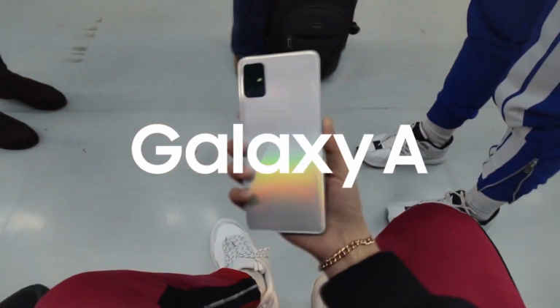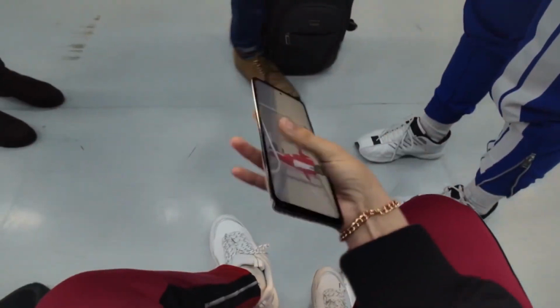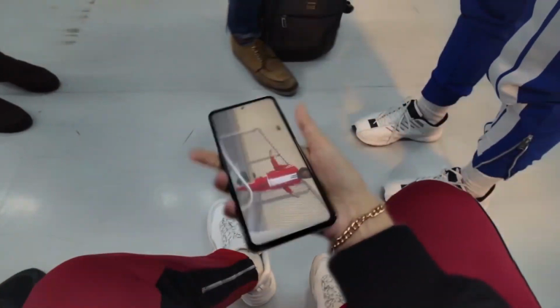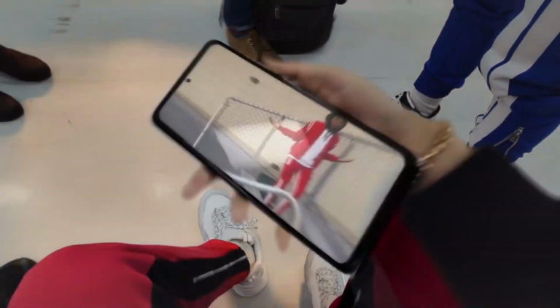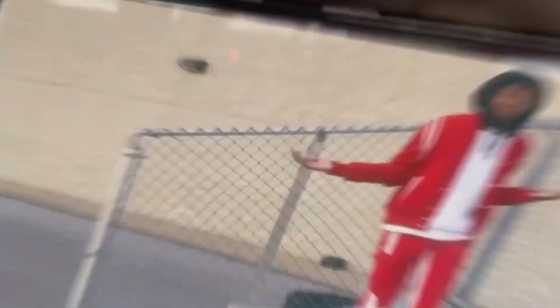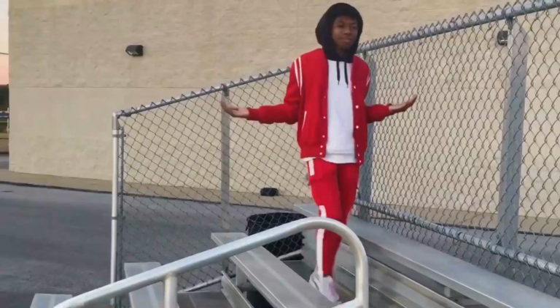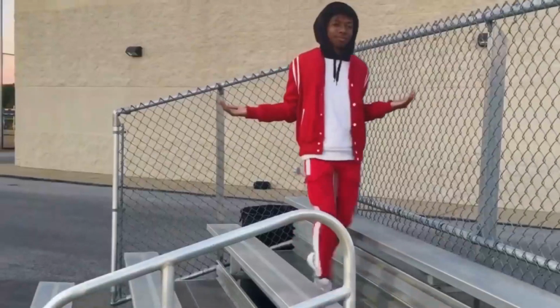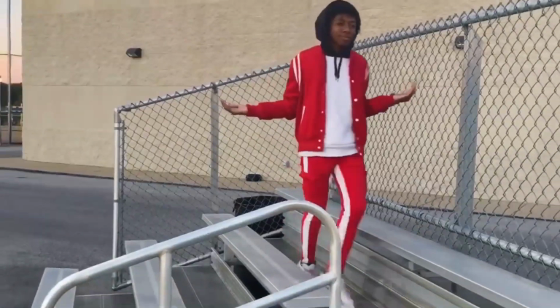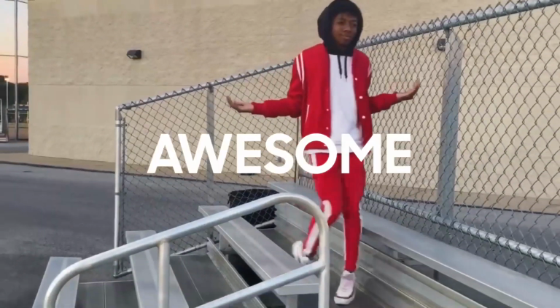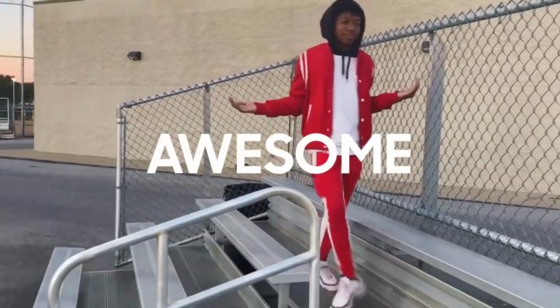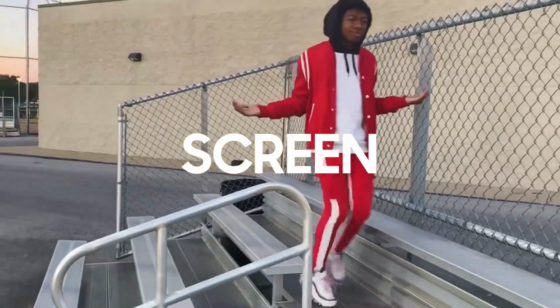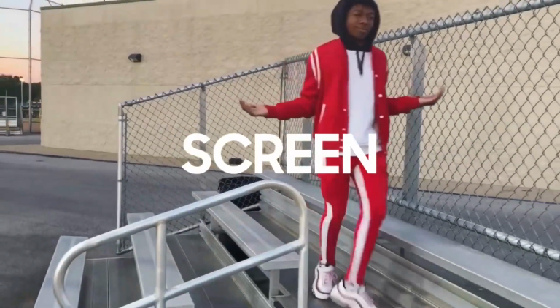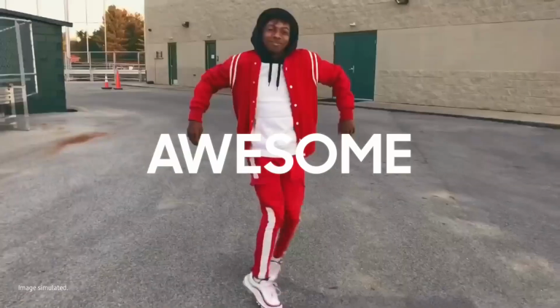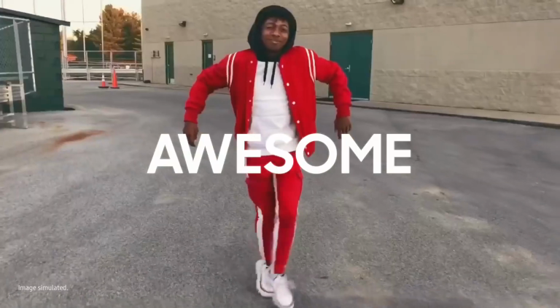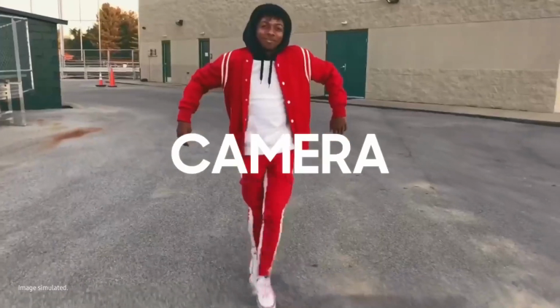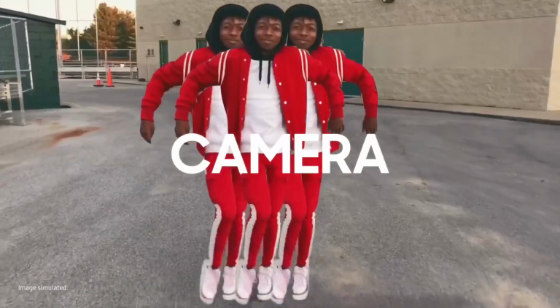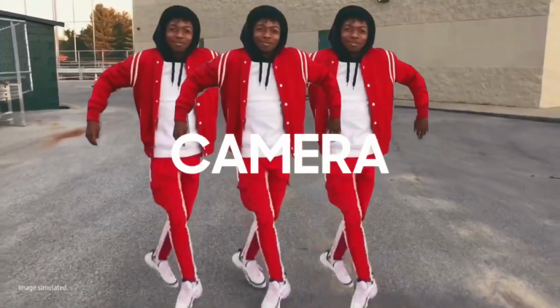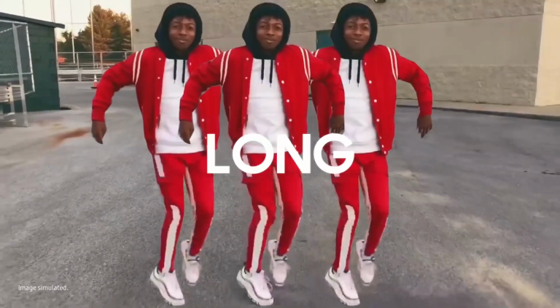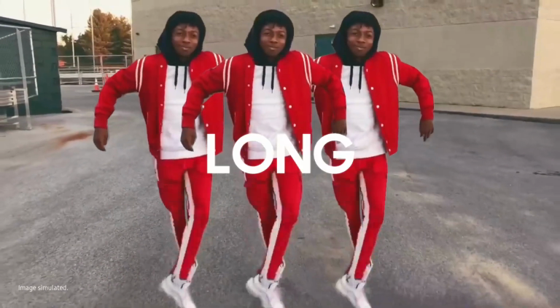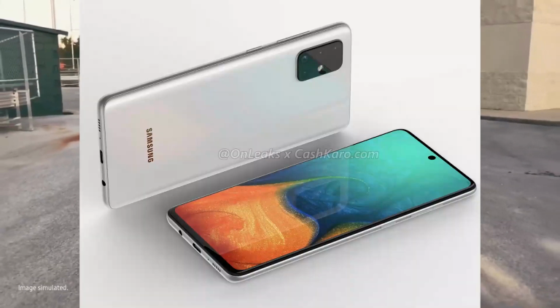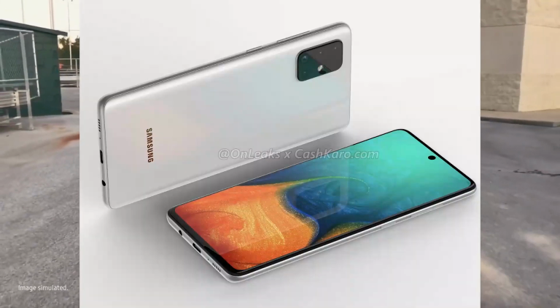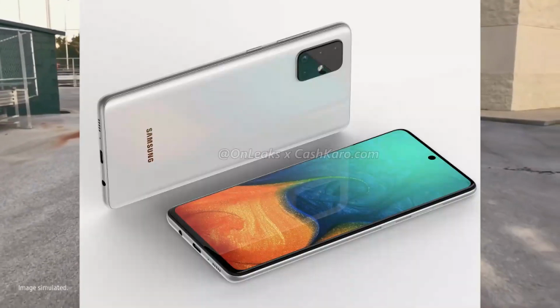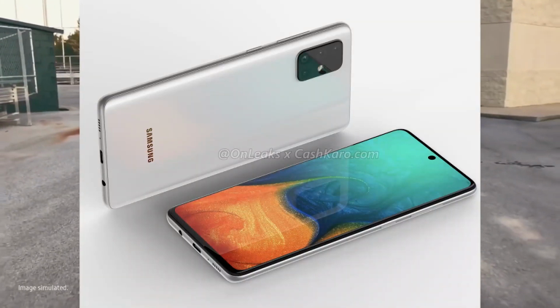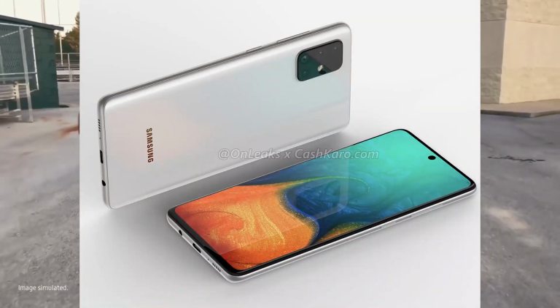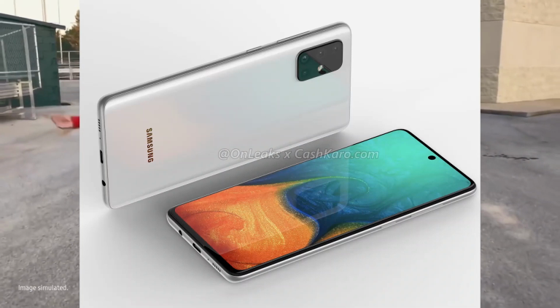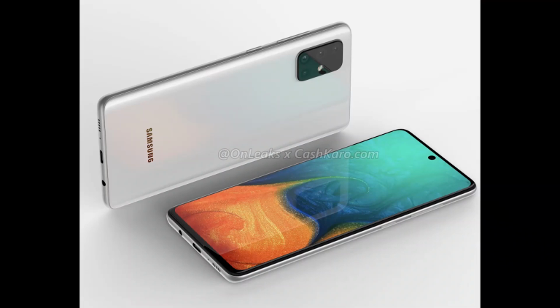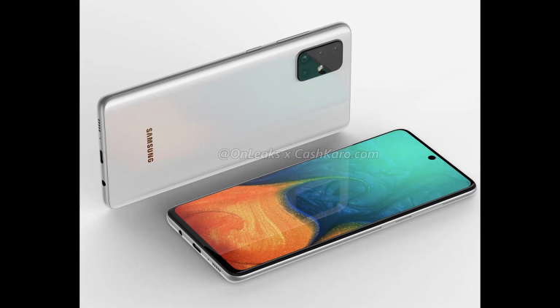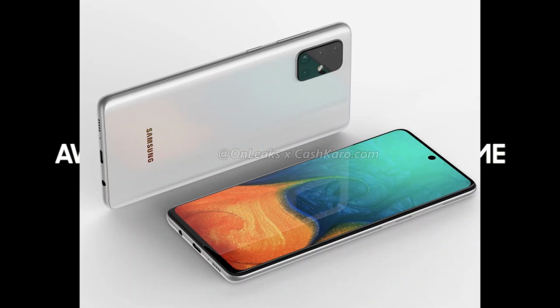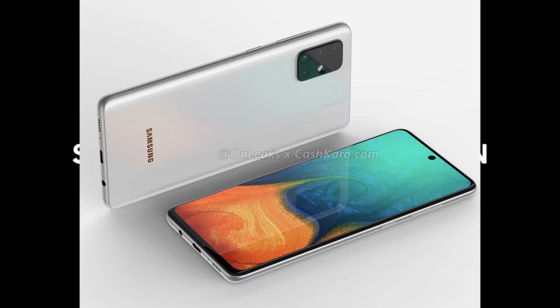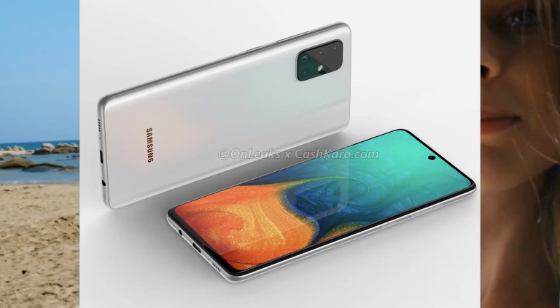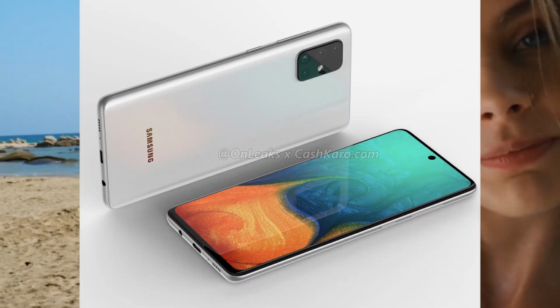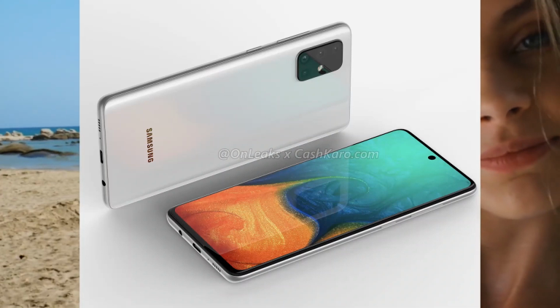It's powered by a 4,000 mAh battery. The Samsung Galaxy A71 supports proprietary fast charging.